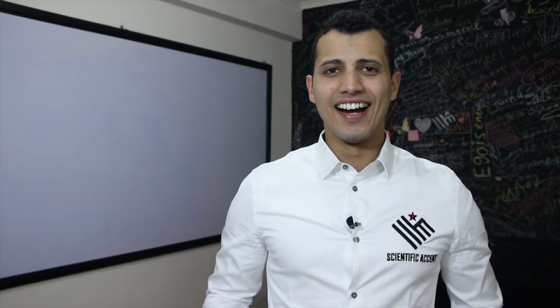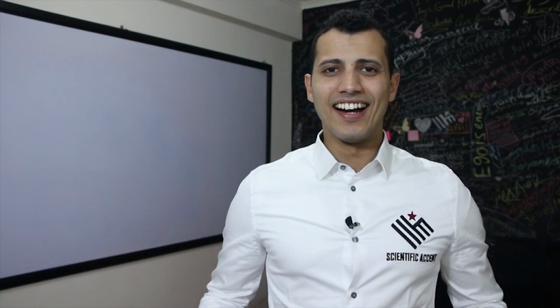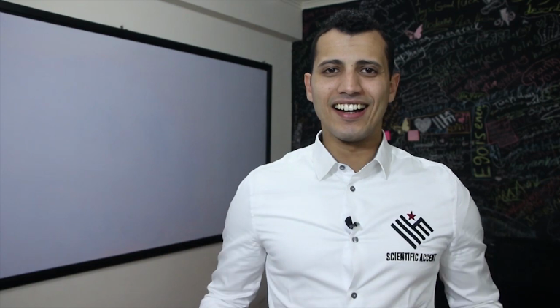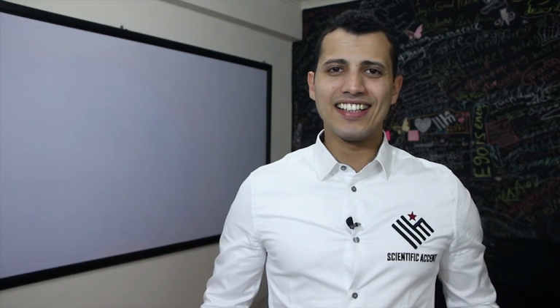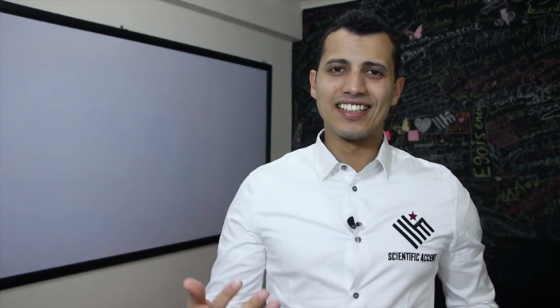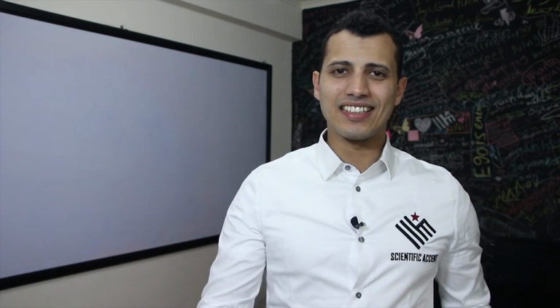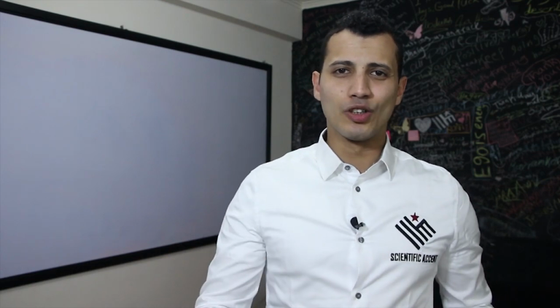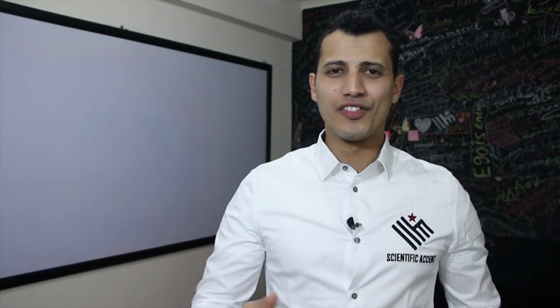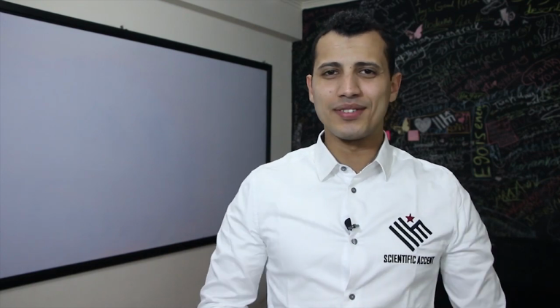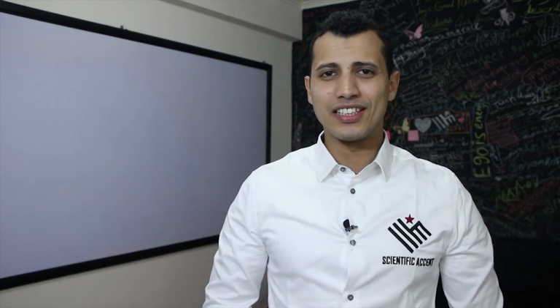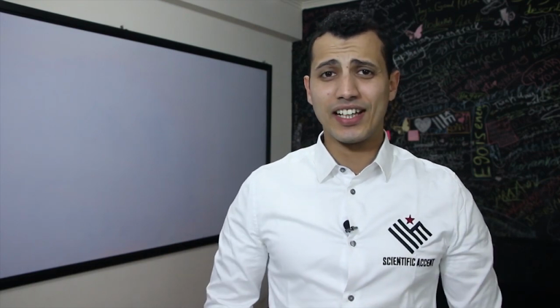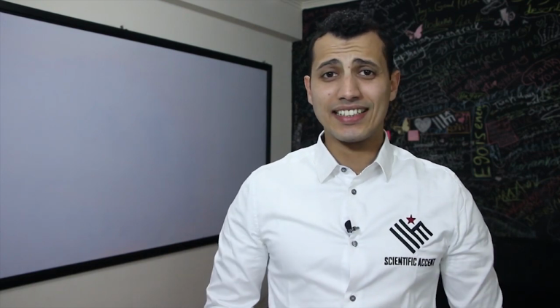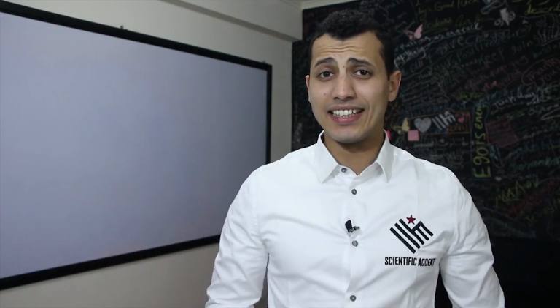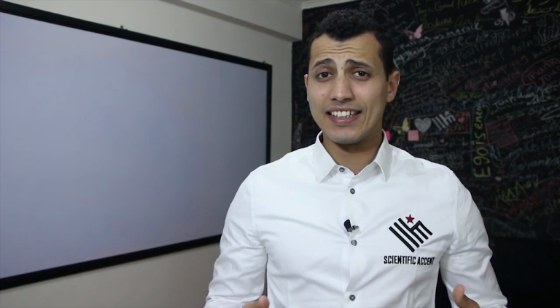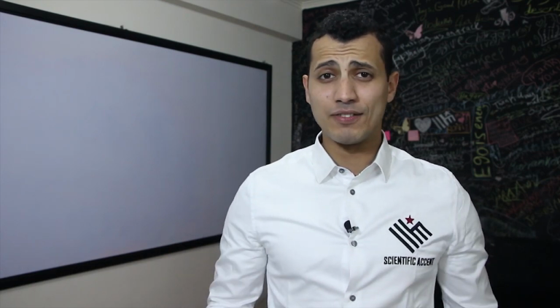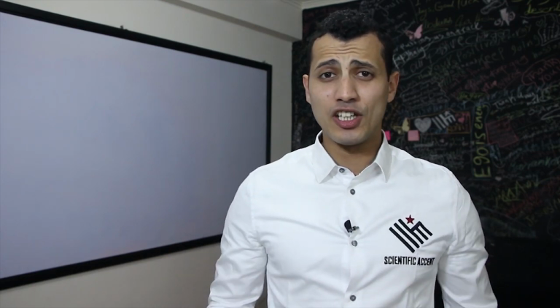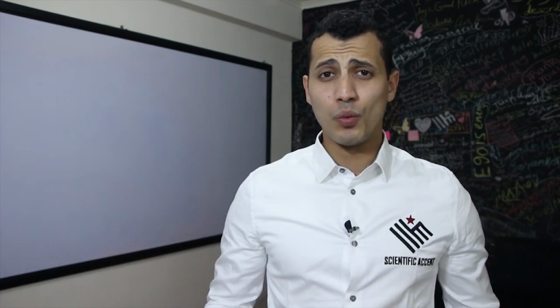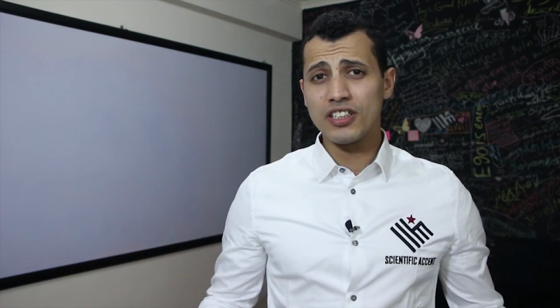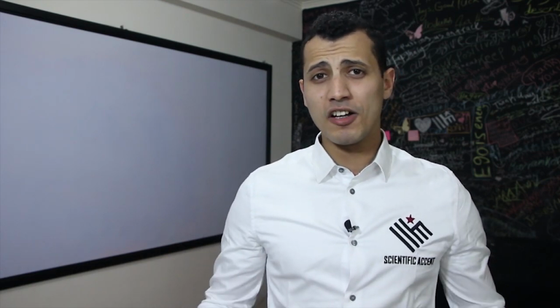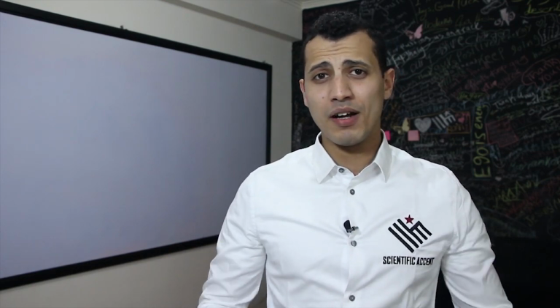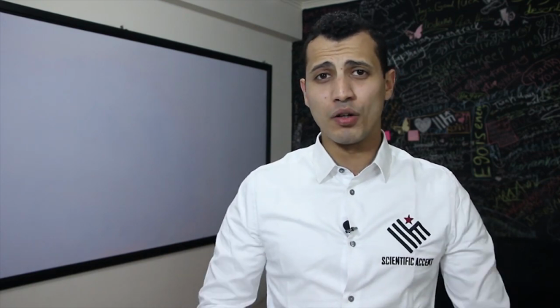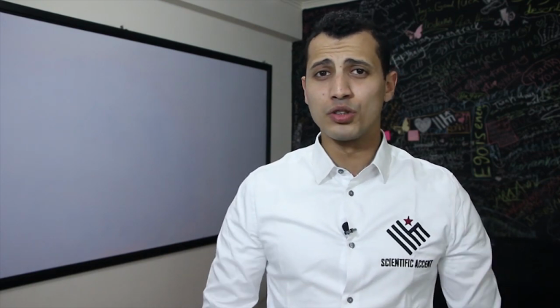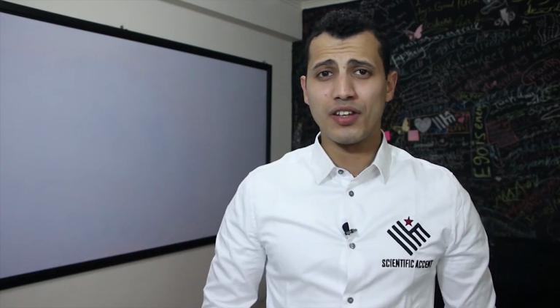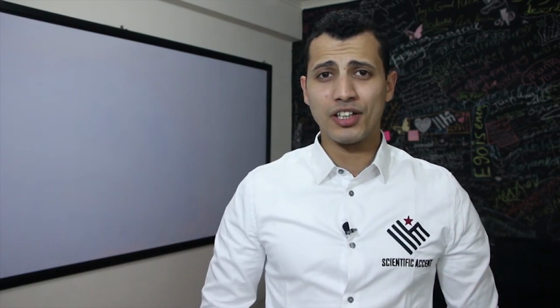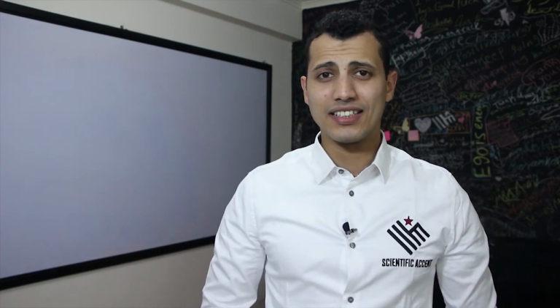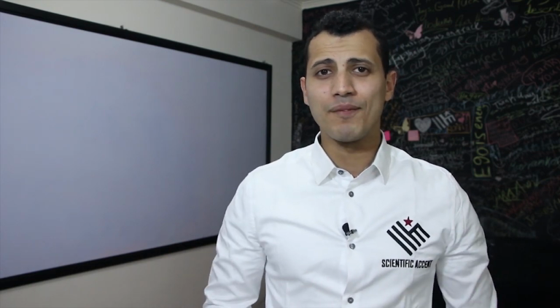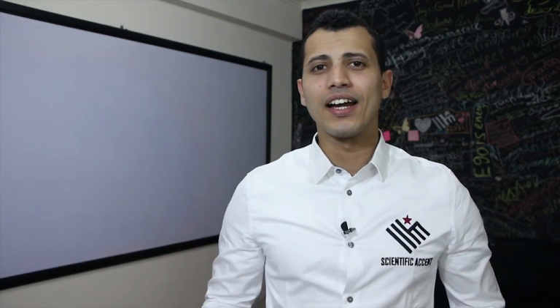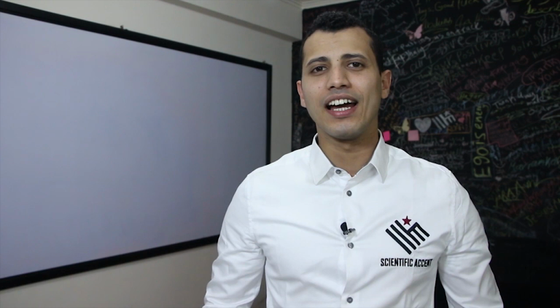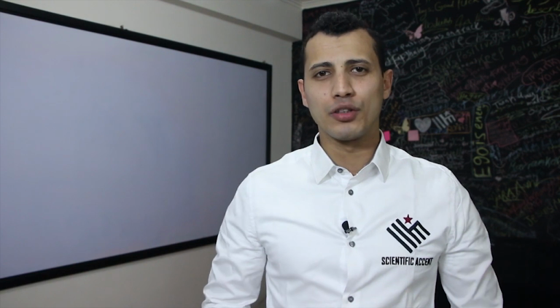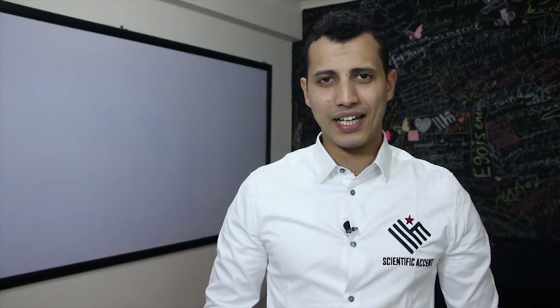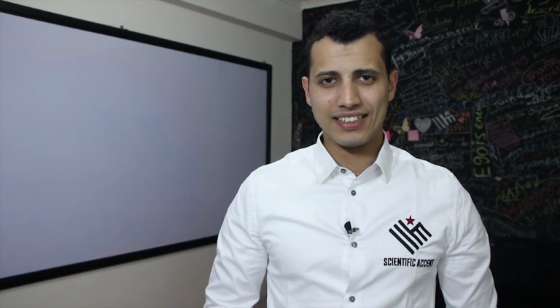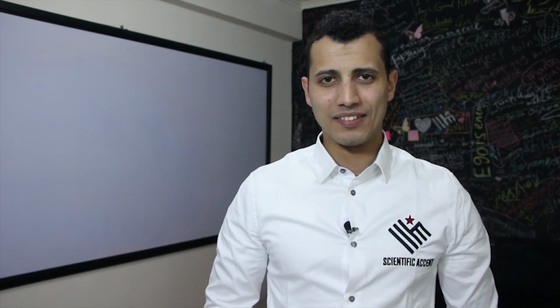Hi guys, this is Abdullah from Scientific Accent, and in this video we'll talk about the rules of the American T and how to practice it.